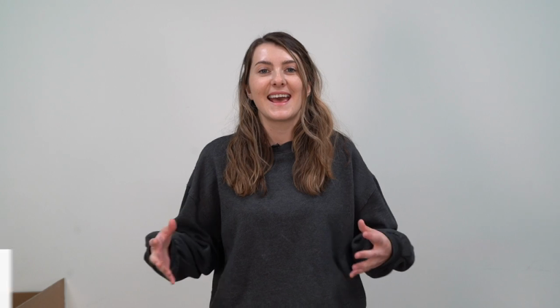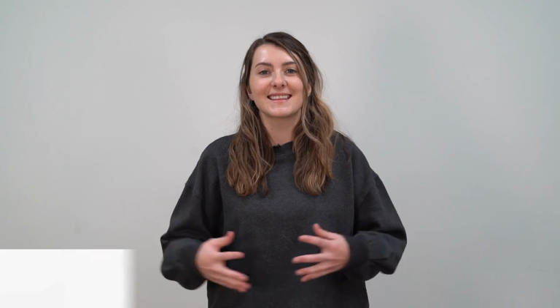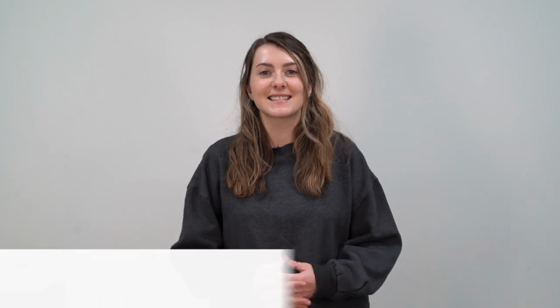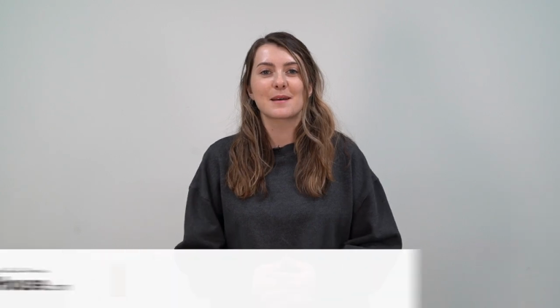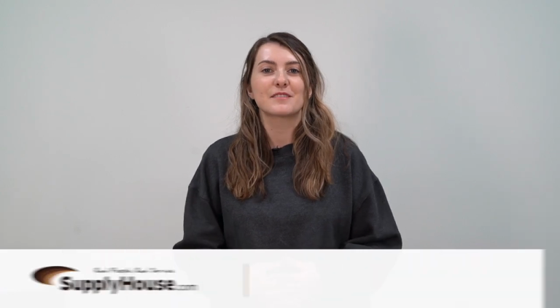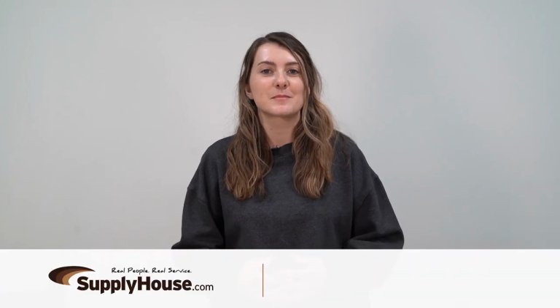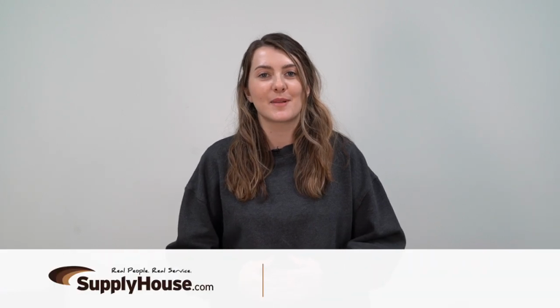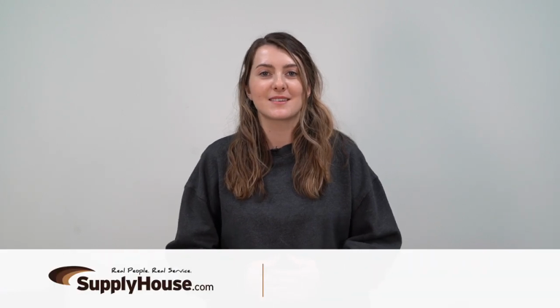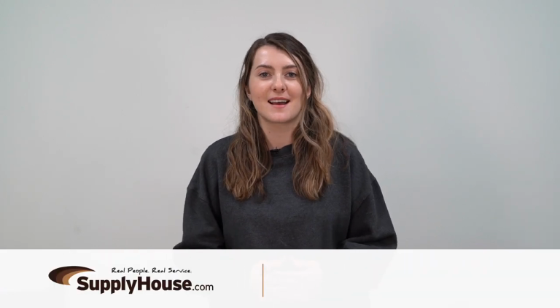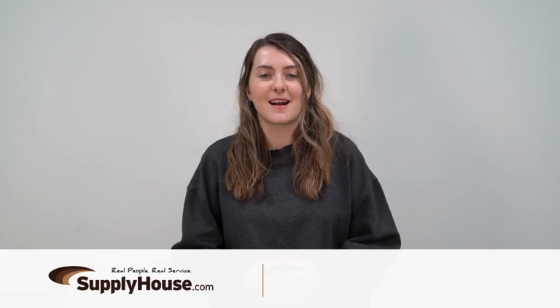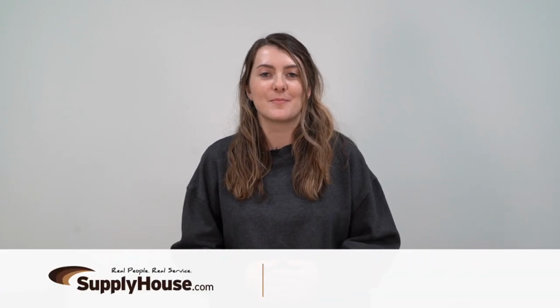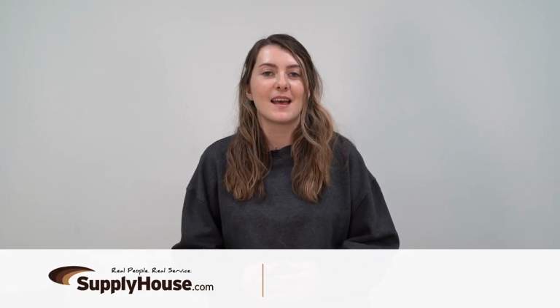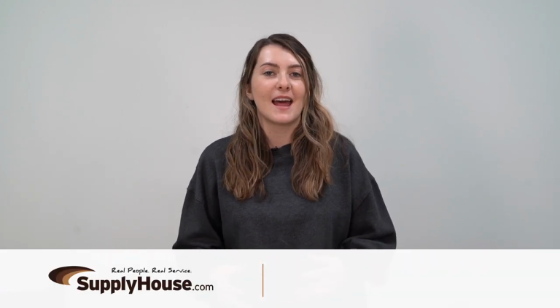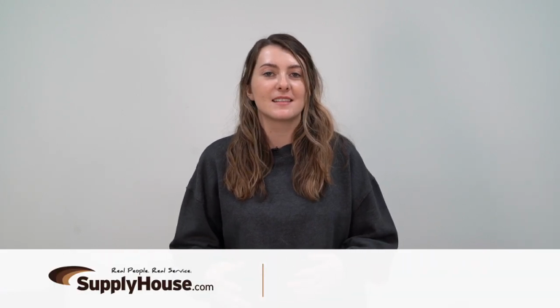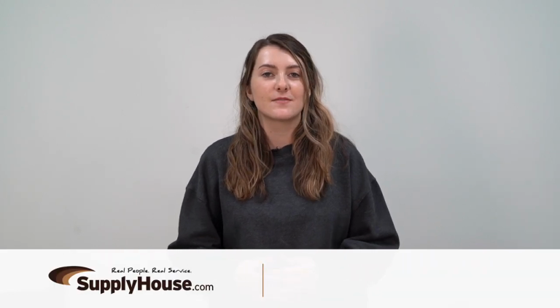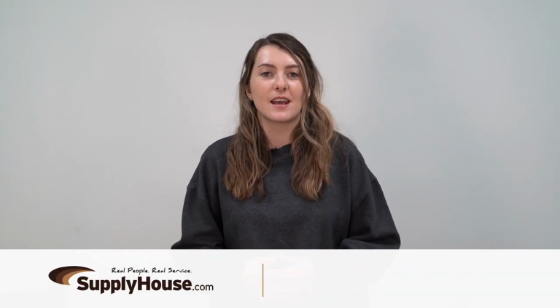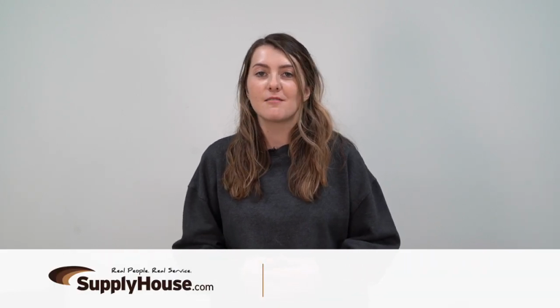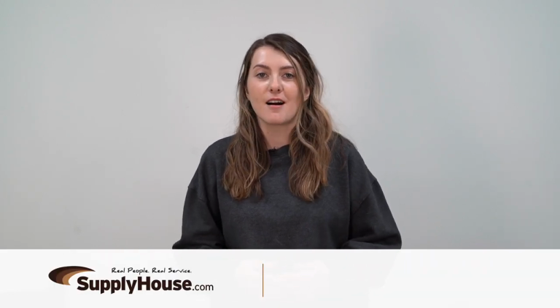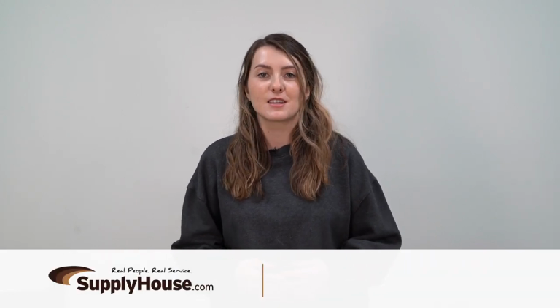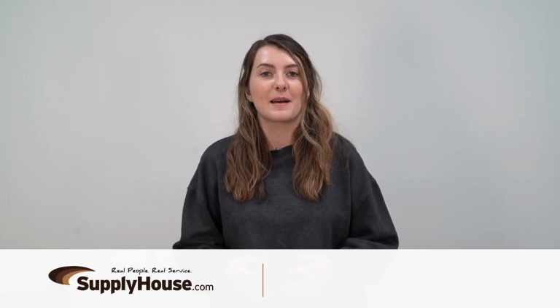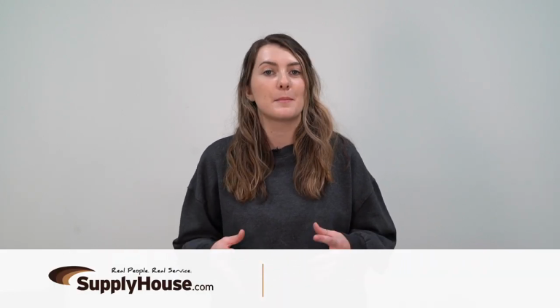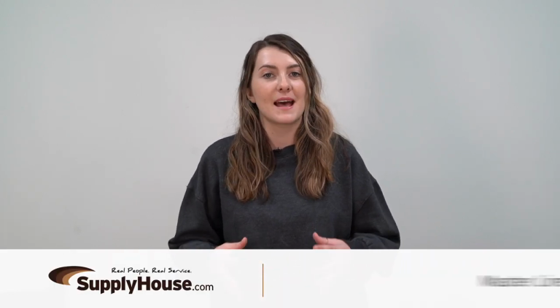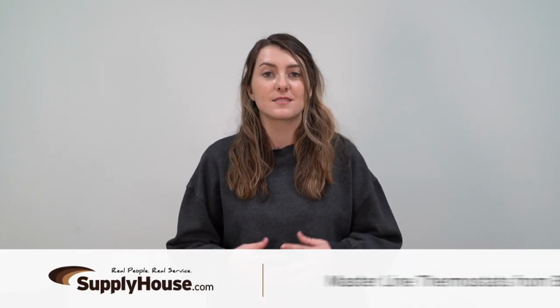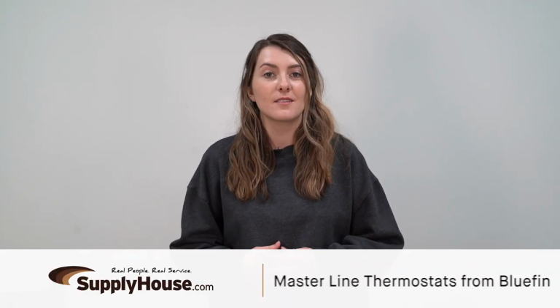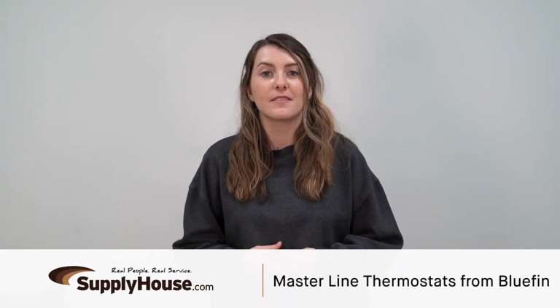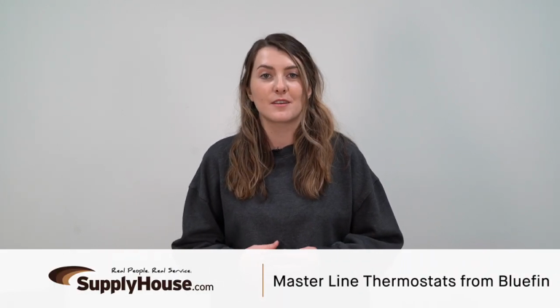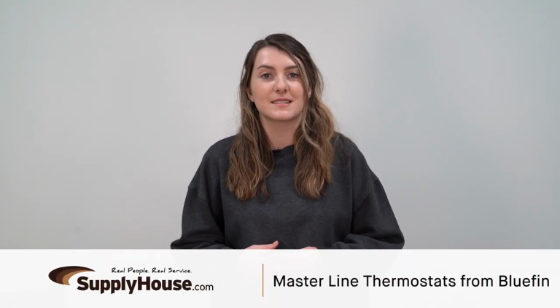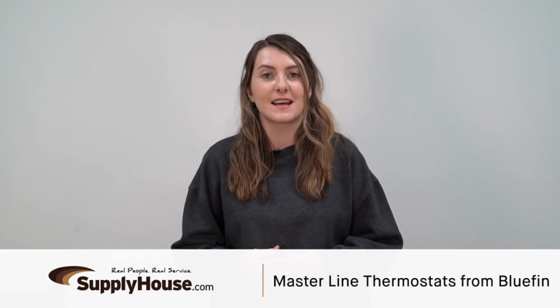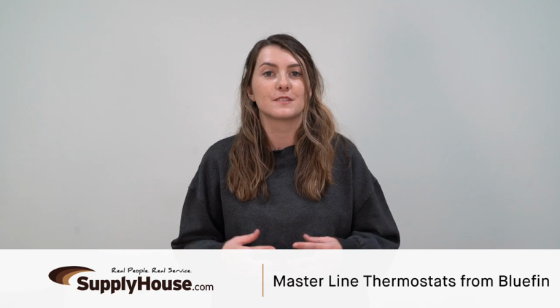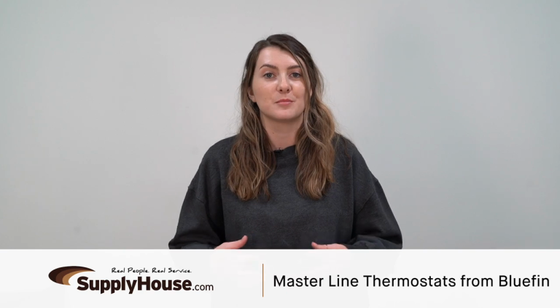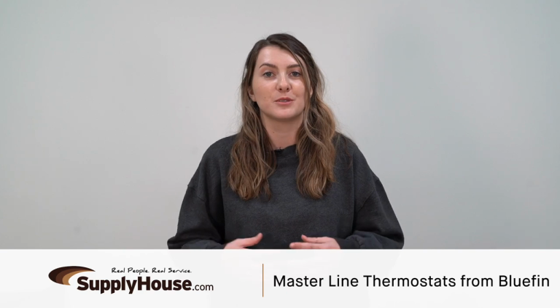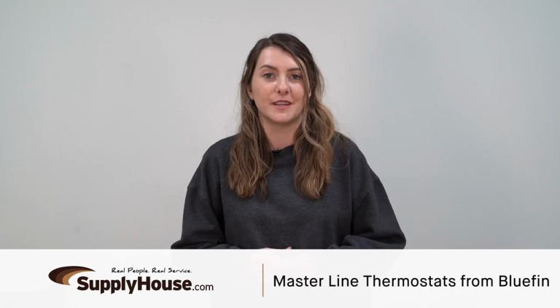Hey, this is Emily from SupplyHouse.com, and in this video I'll talk about the Master Line thermostats from Bluefin.